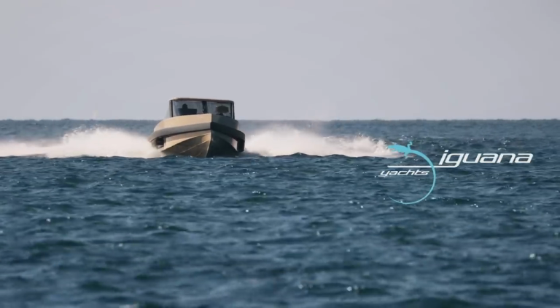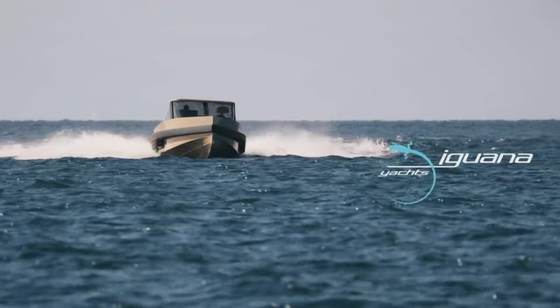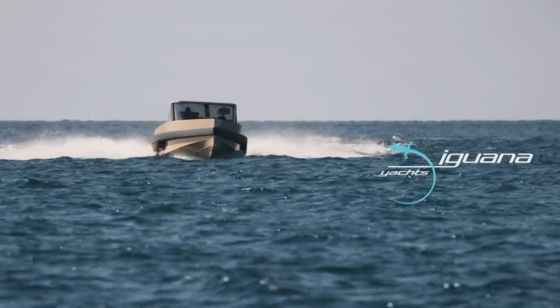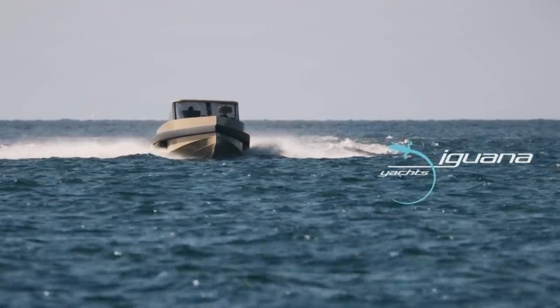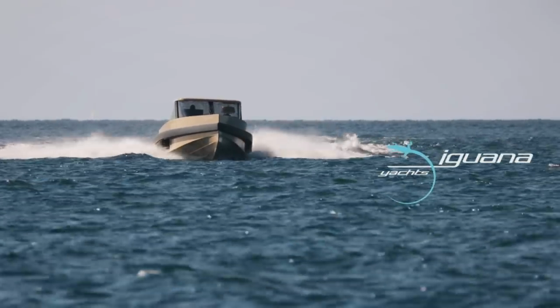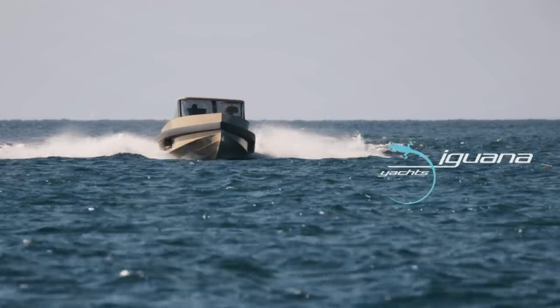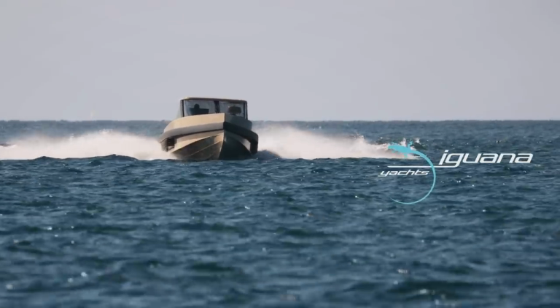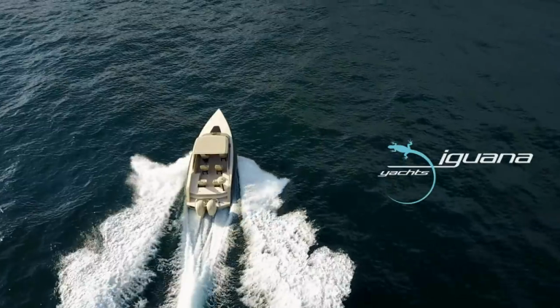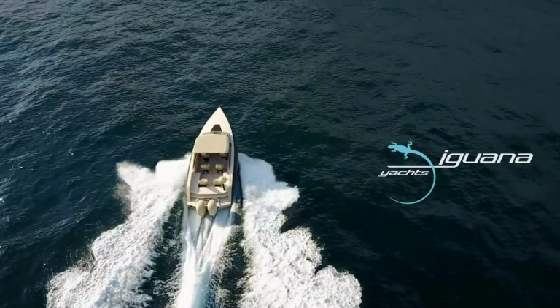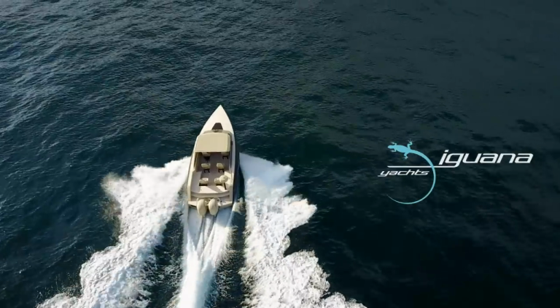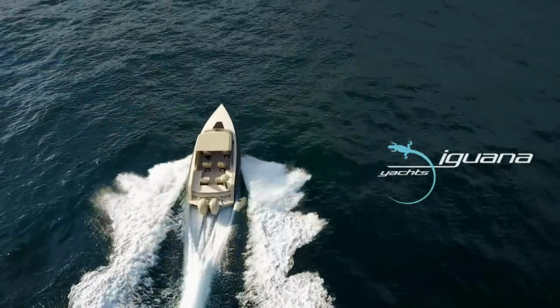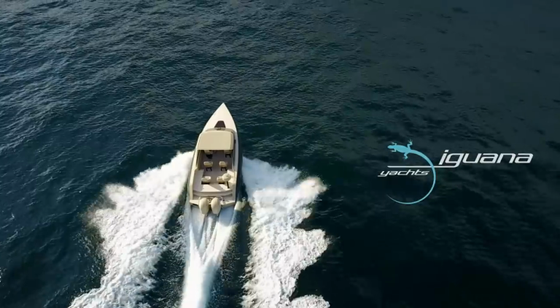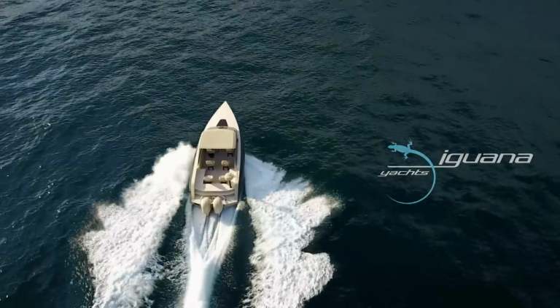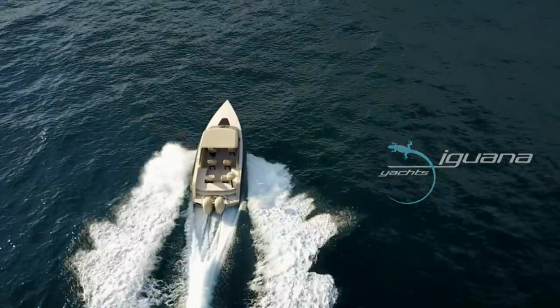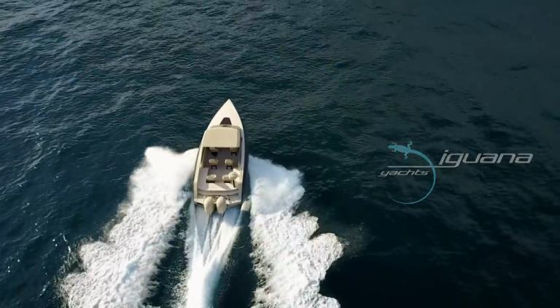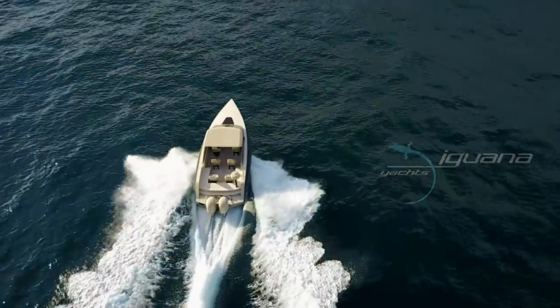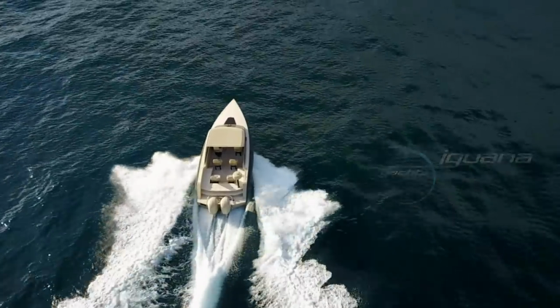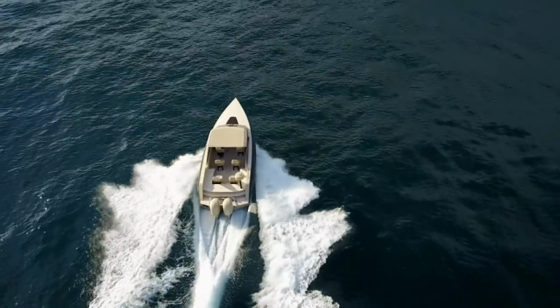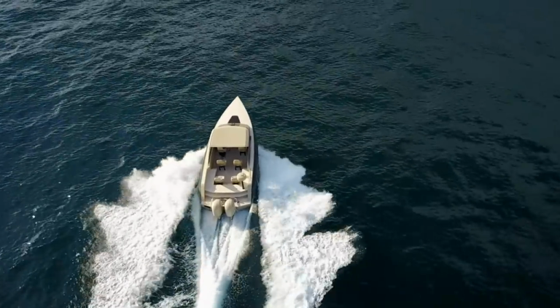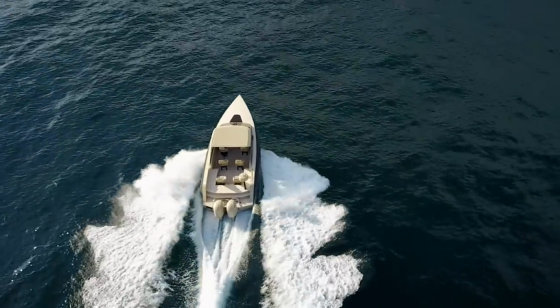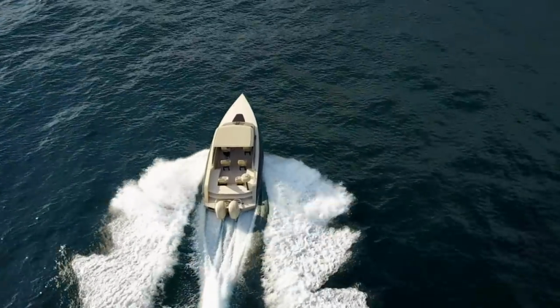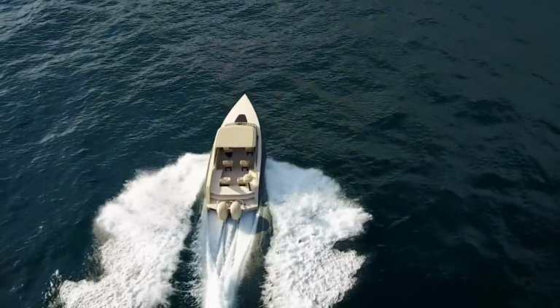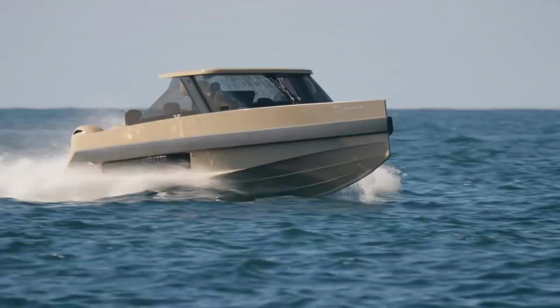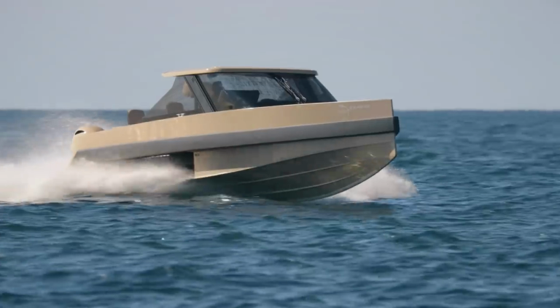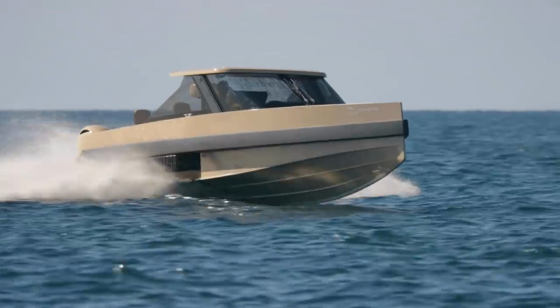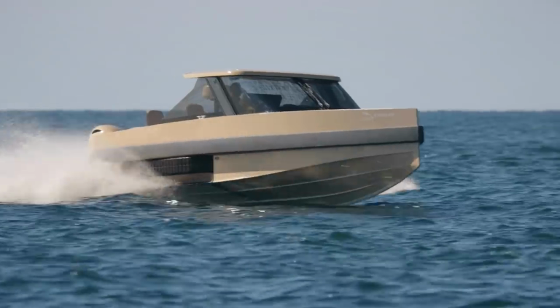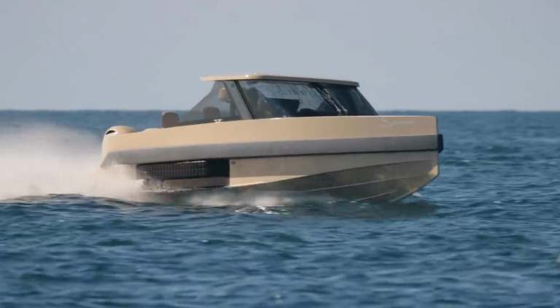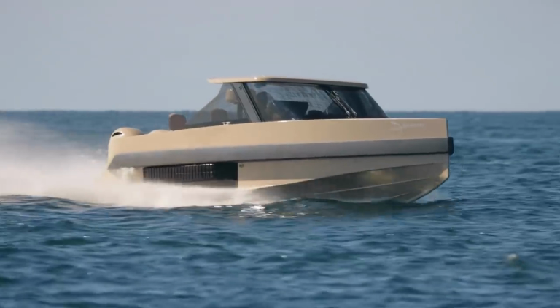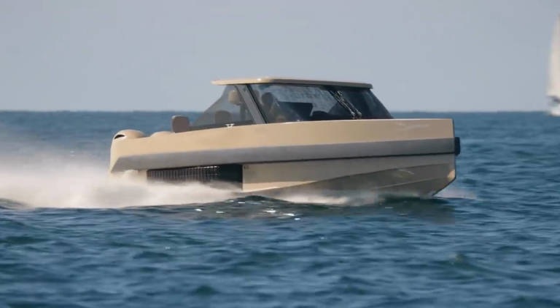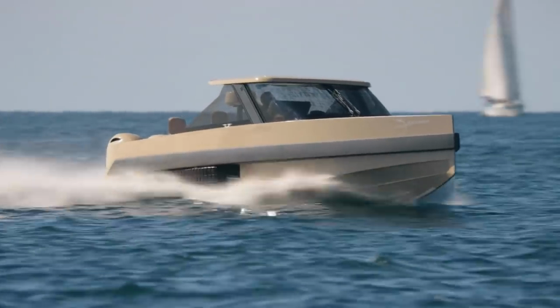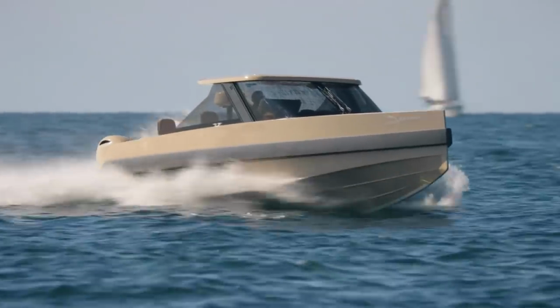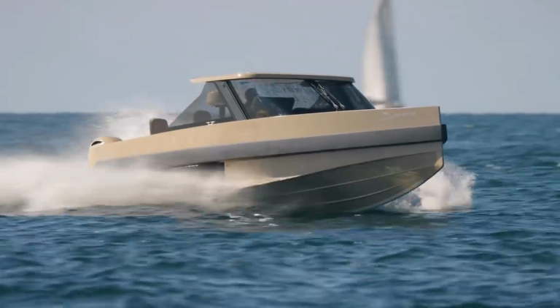Introducing Iguana Commuter, the best amphibious boat ever made.